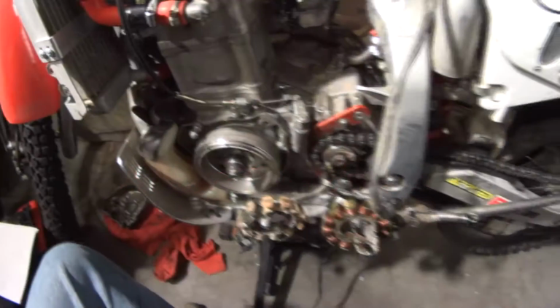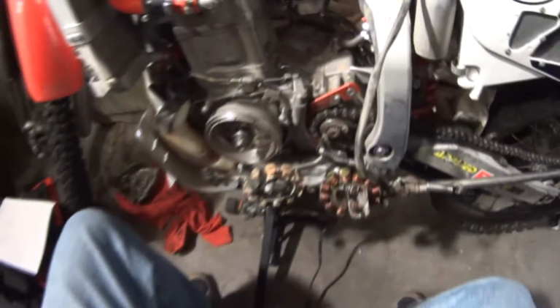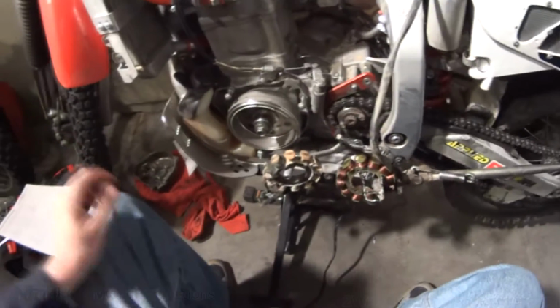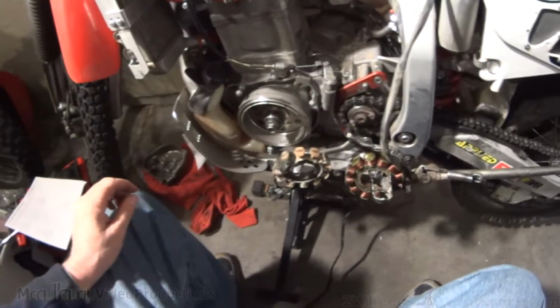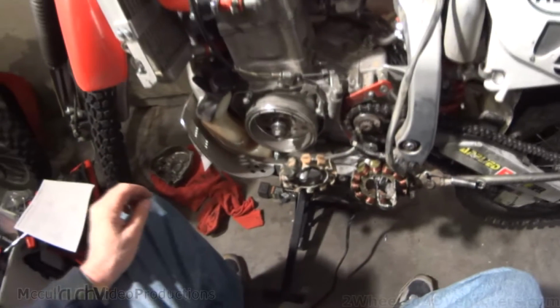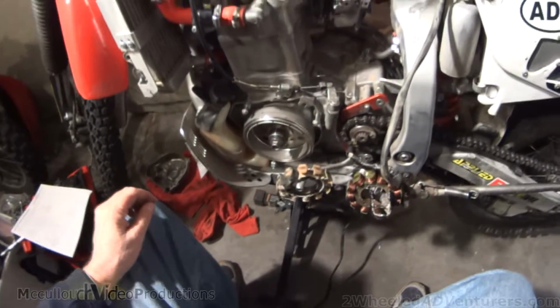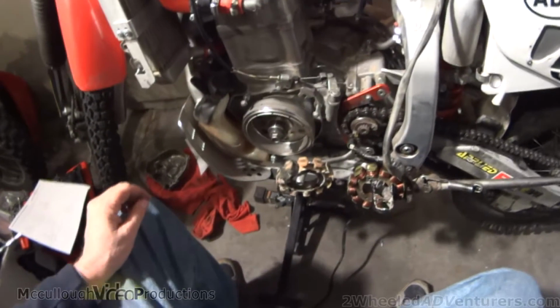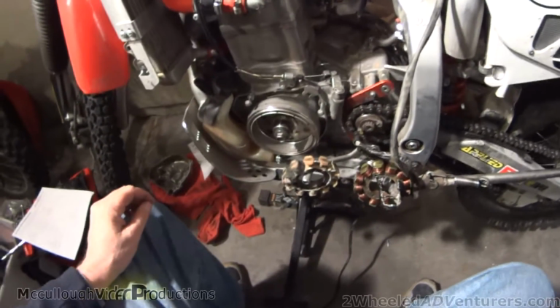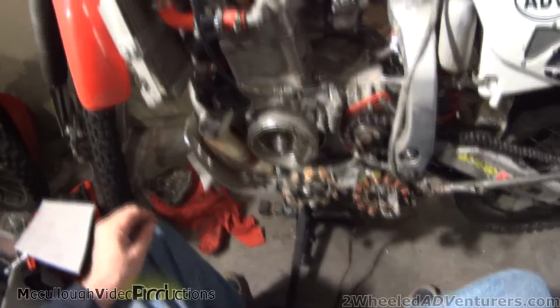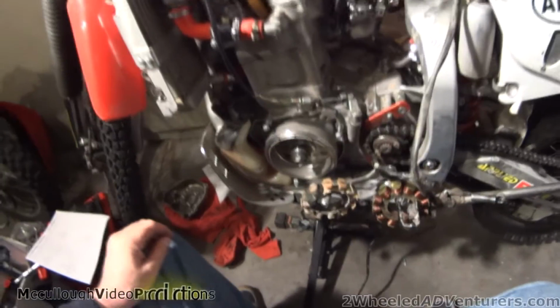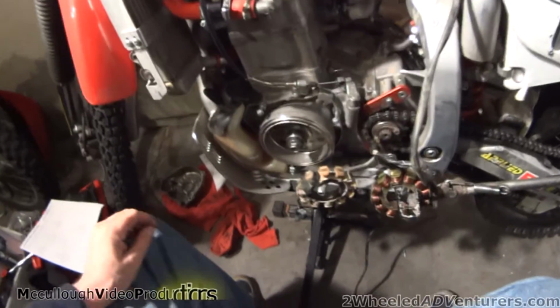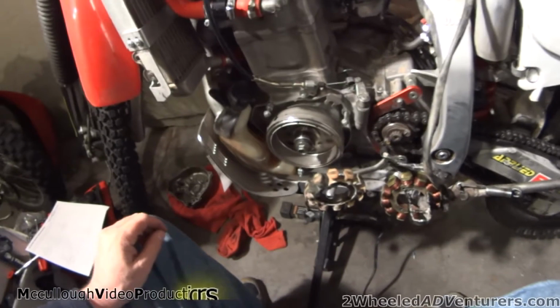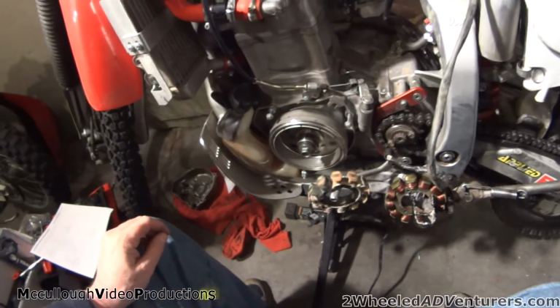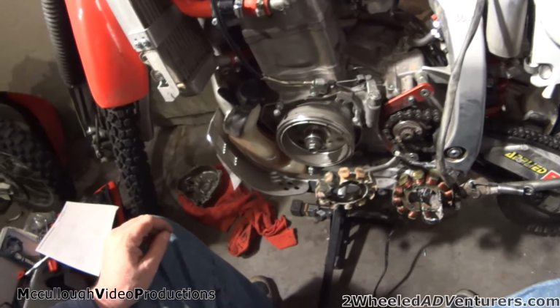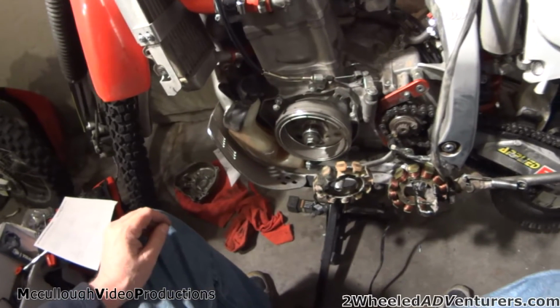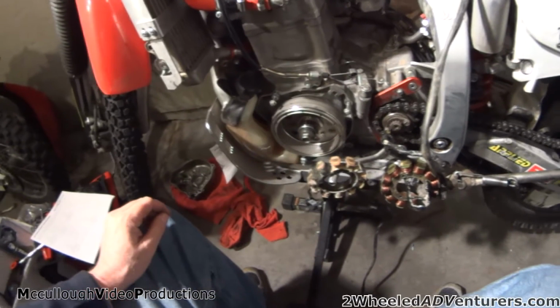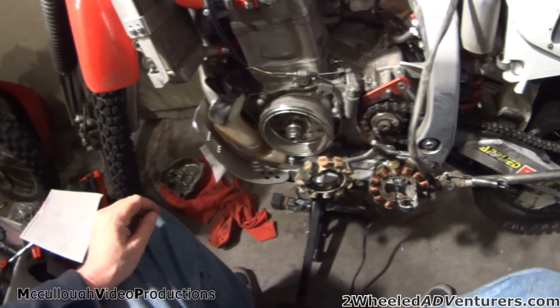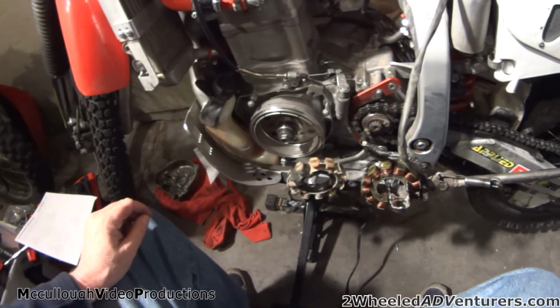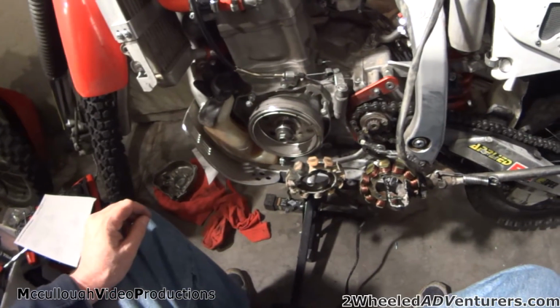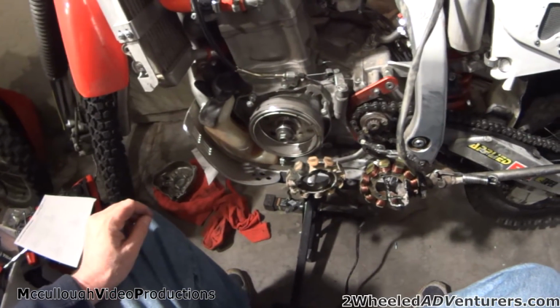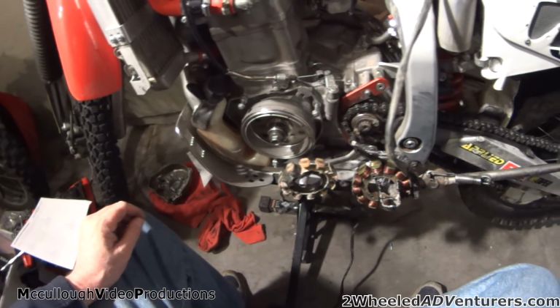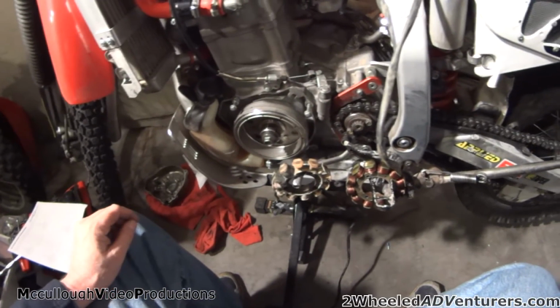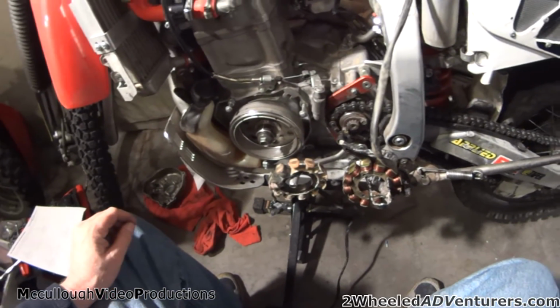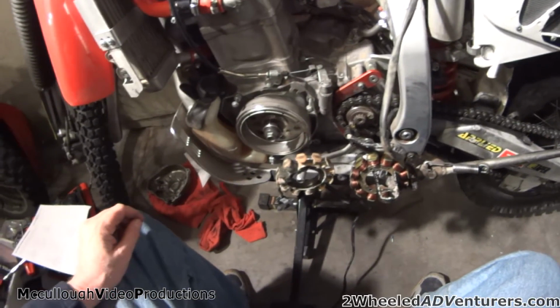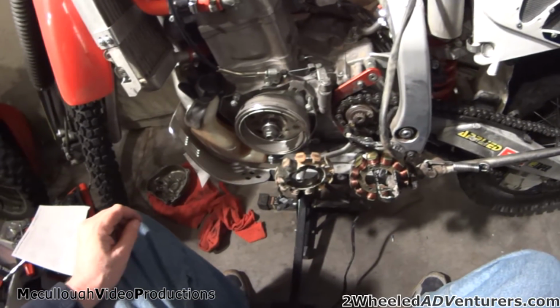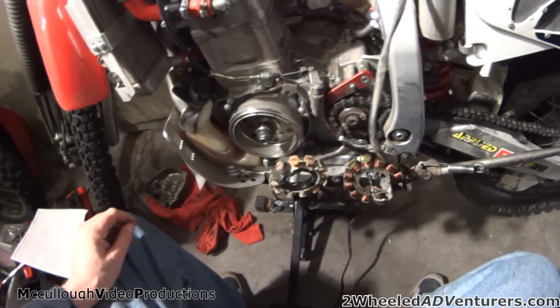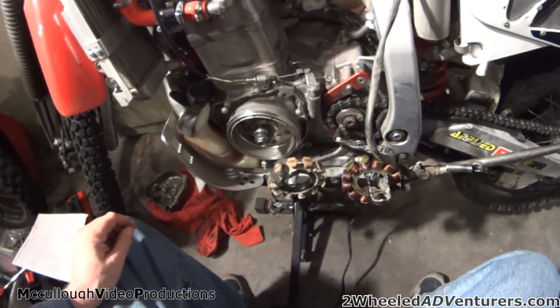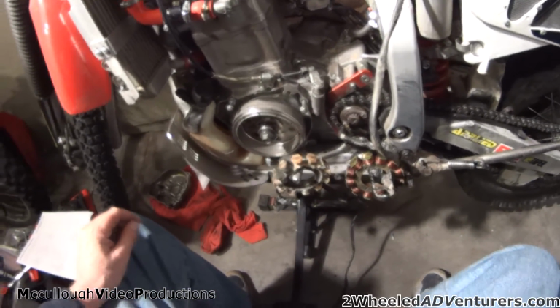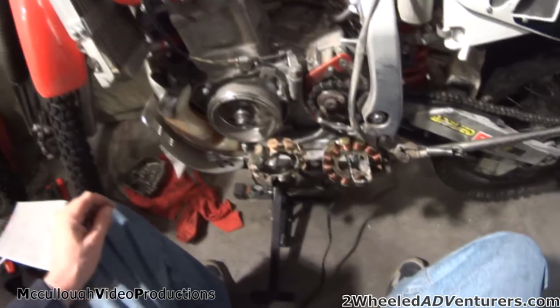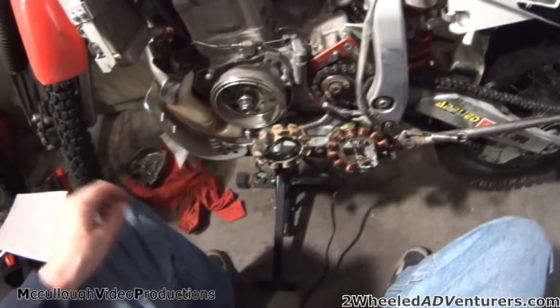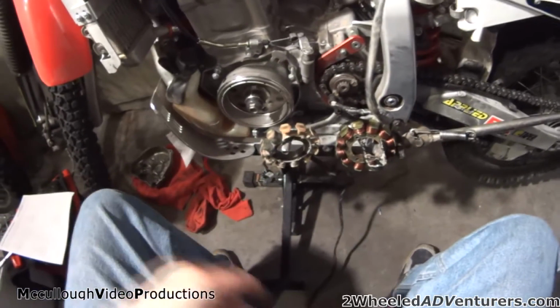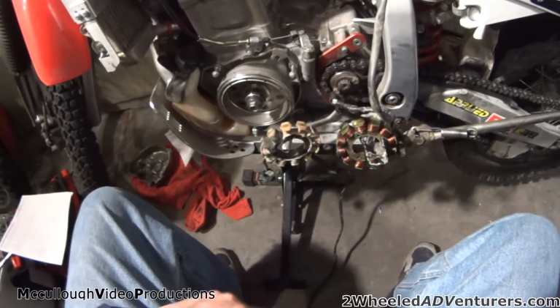All right, everyone. This is an XR650R. I'm going to go through the procedures to change the stator.